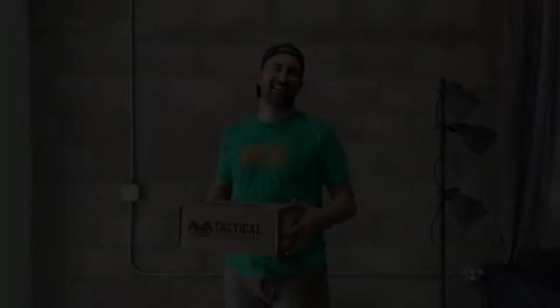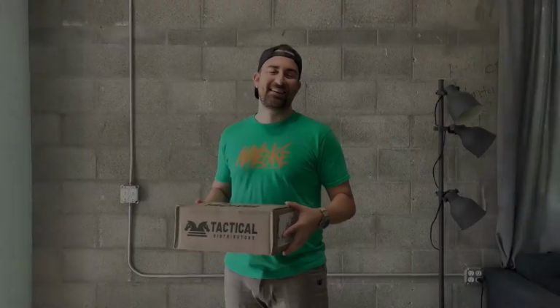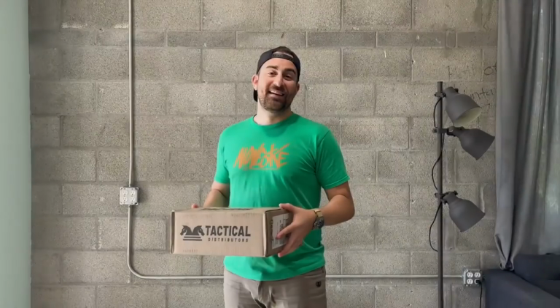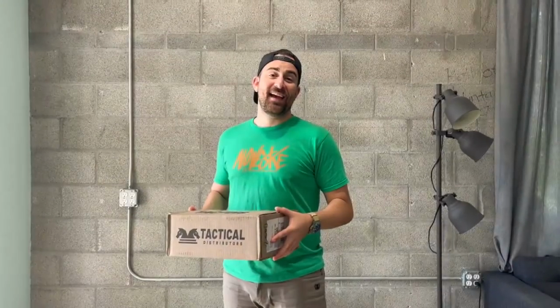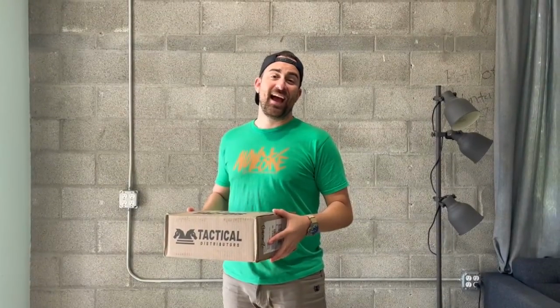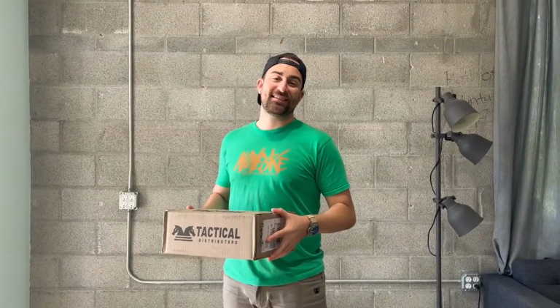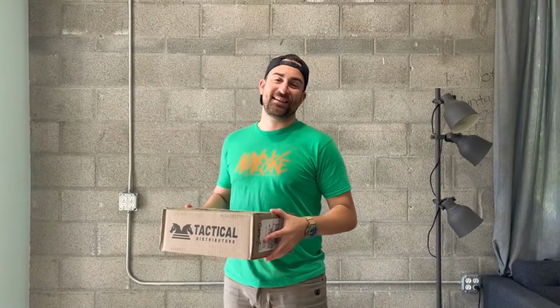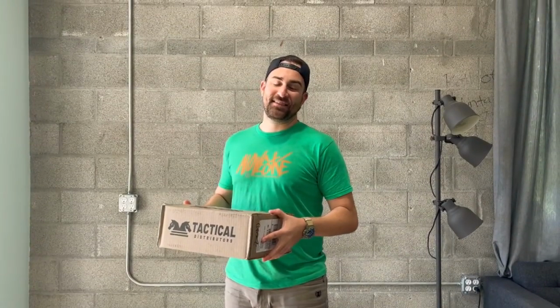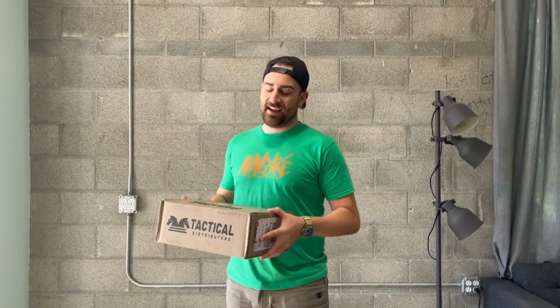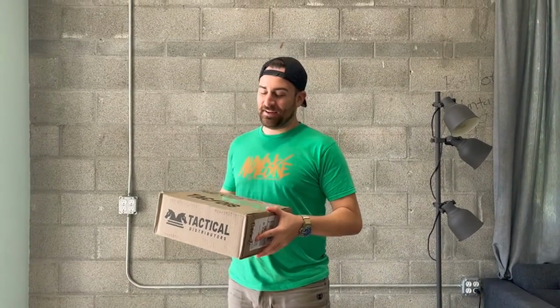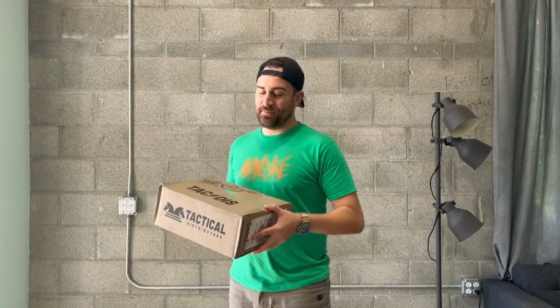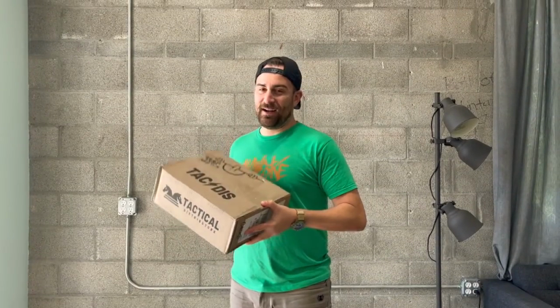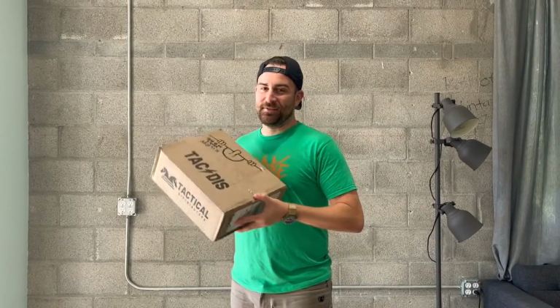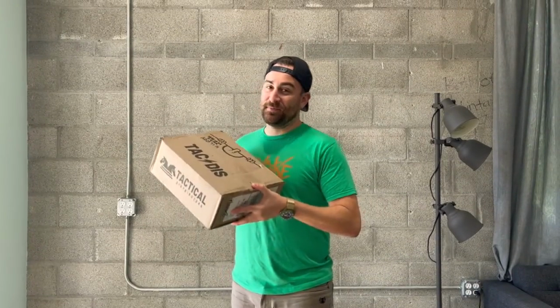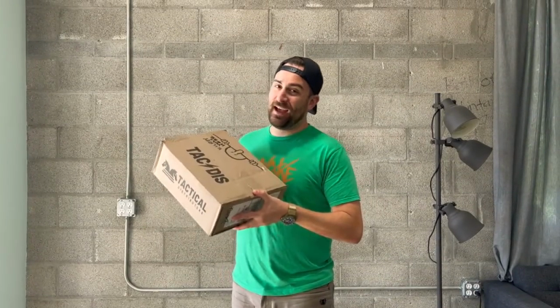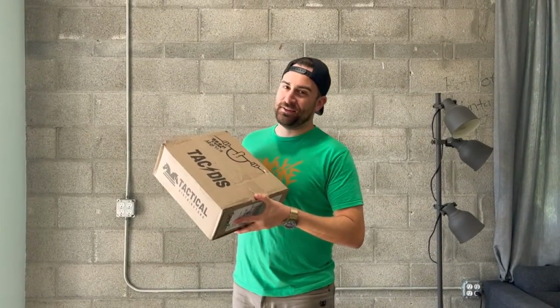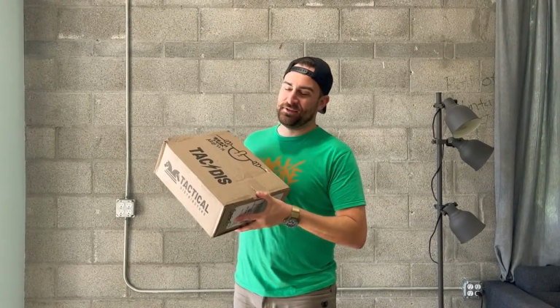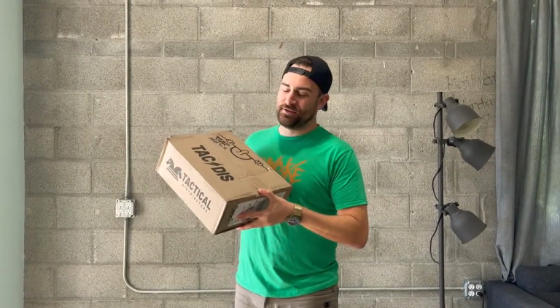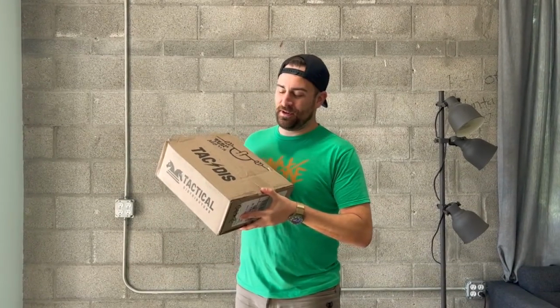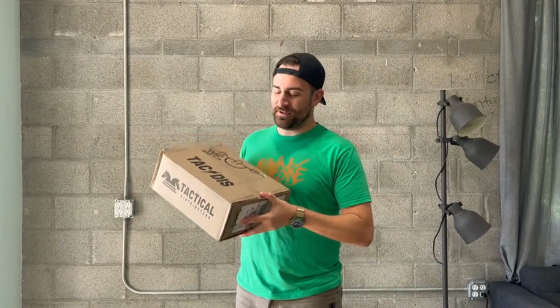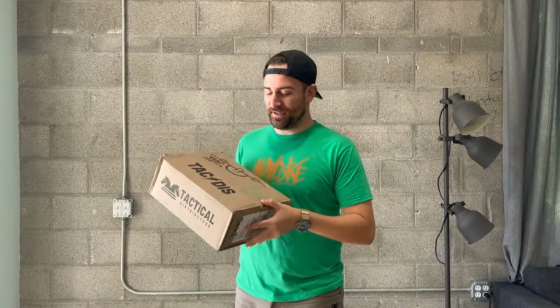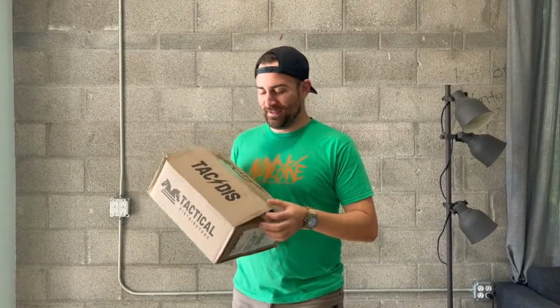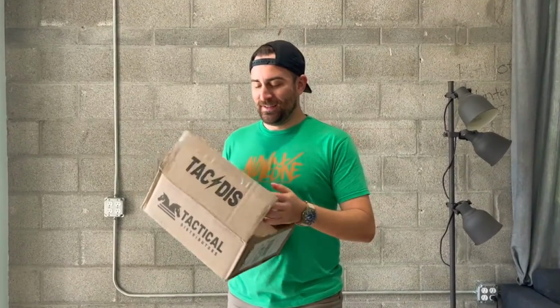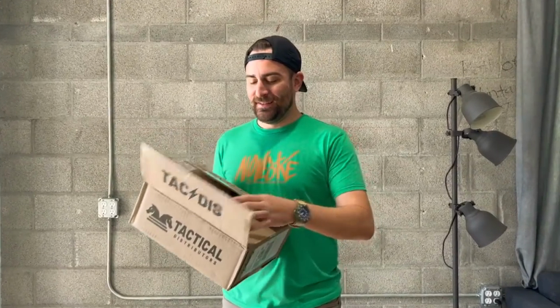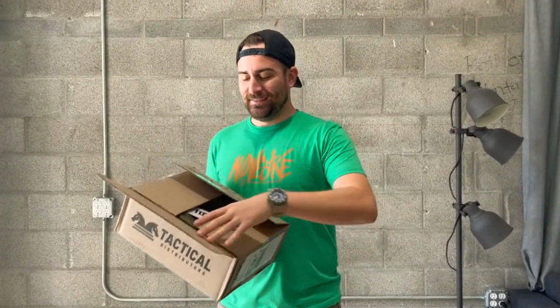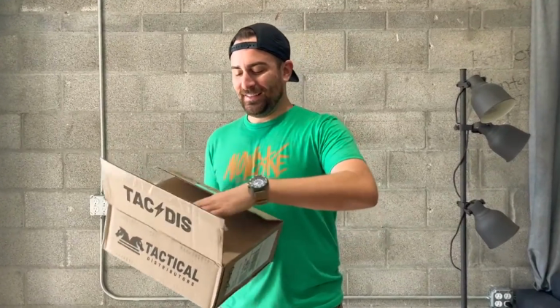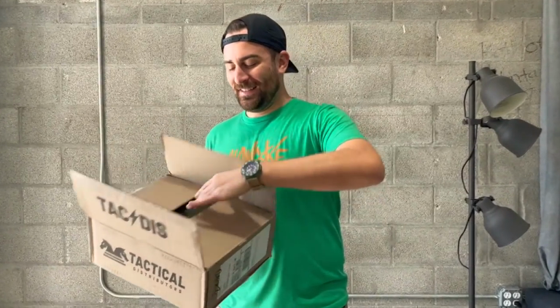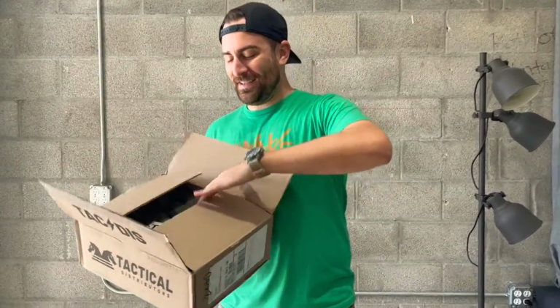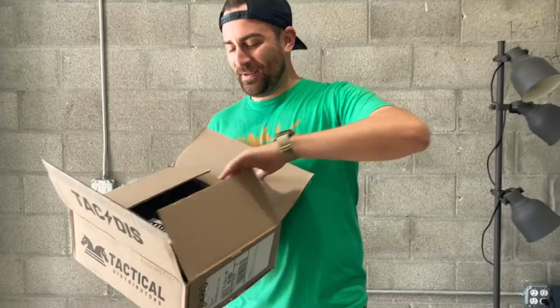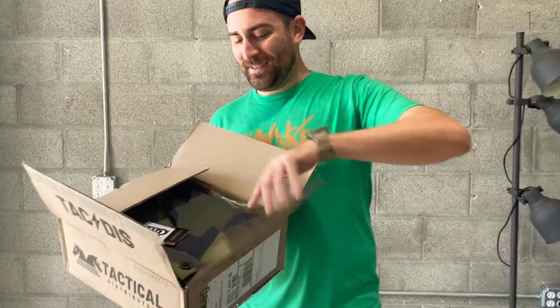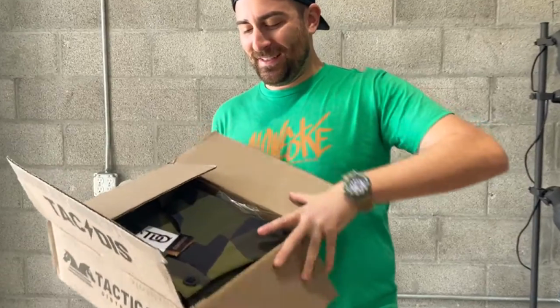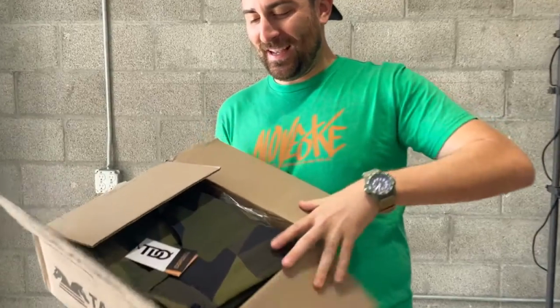Hey guys, I just got a new box from Tactical Distributors. Let's see what's inside.